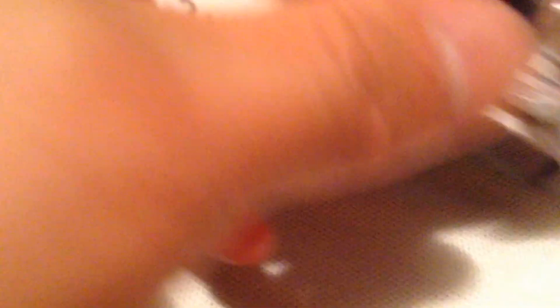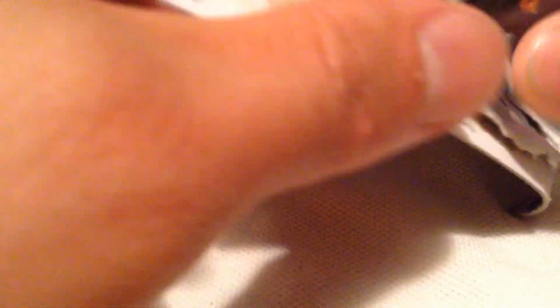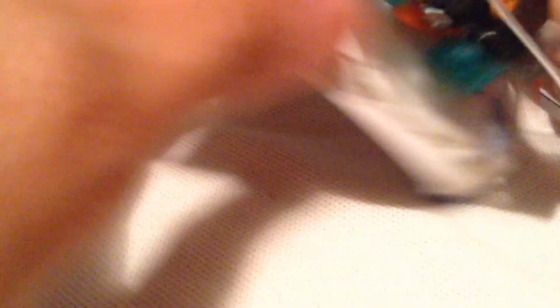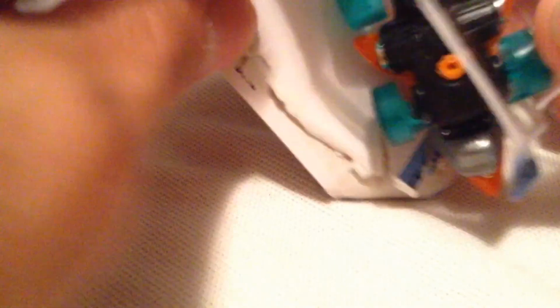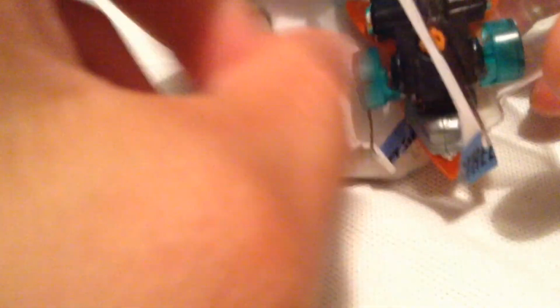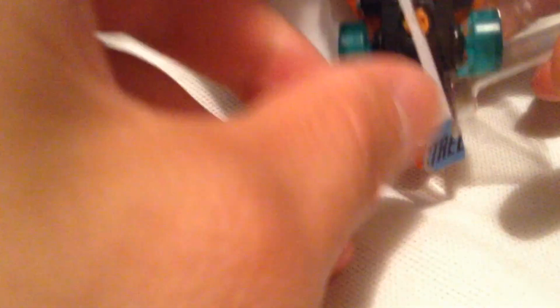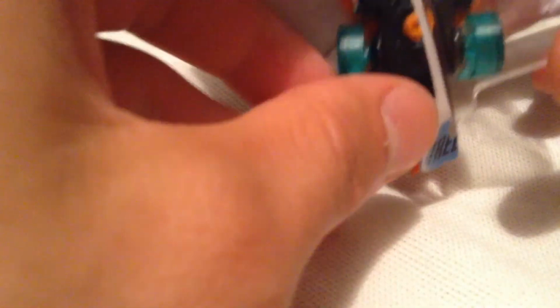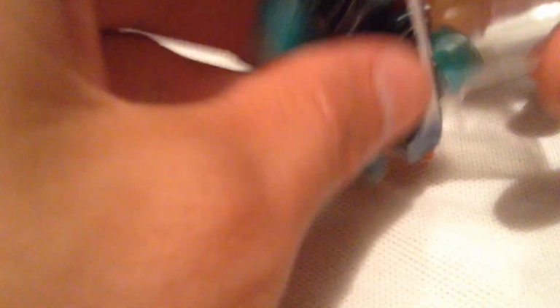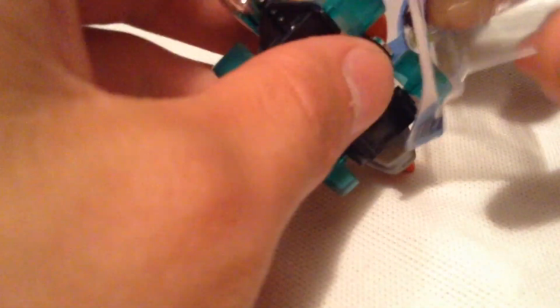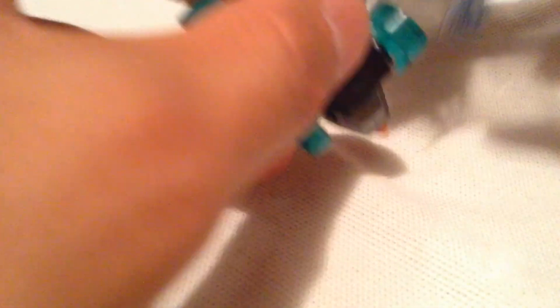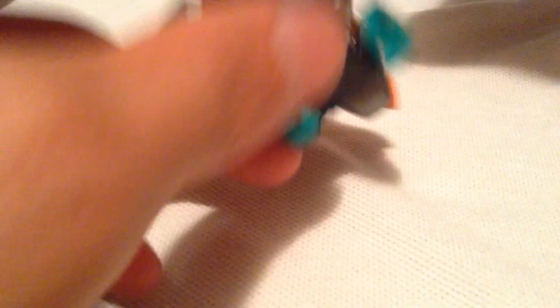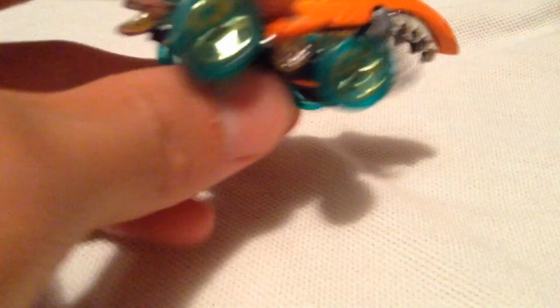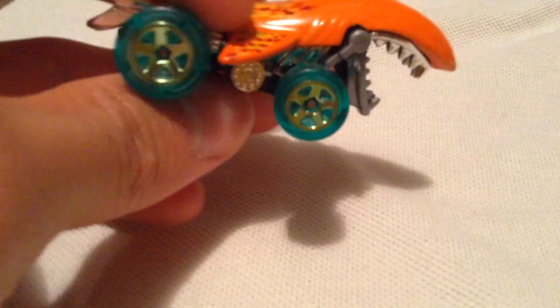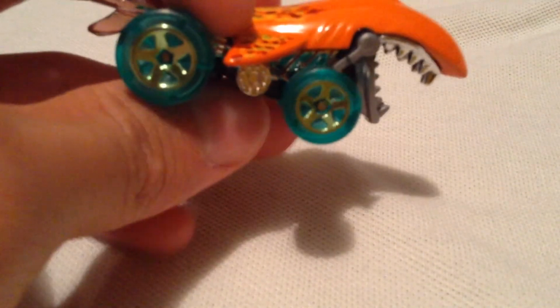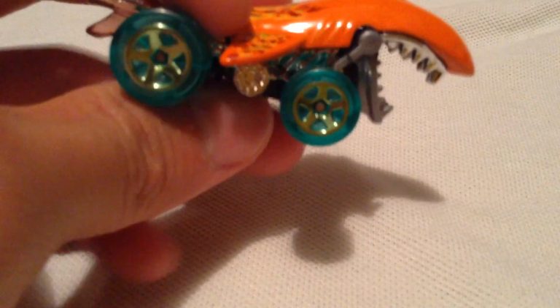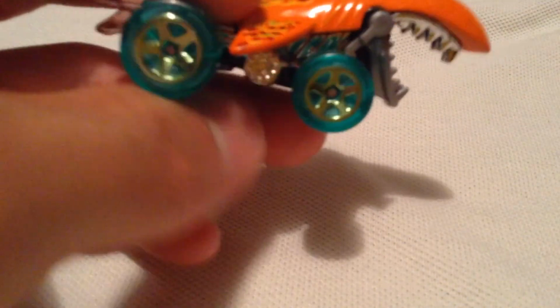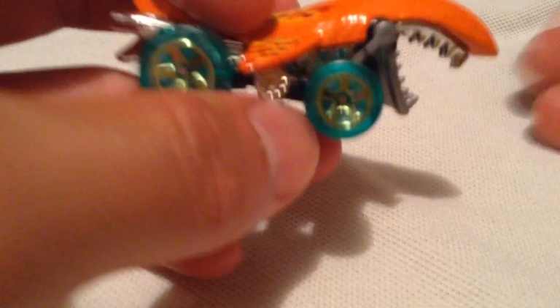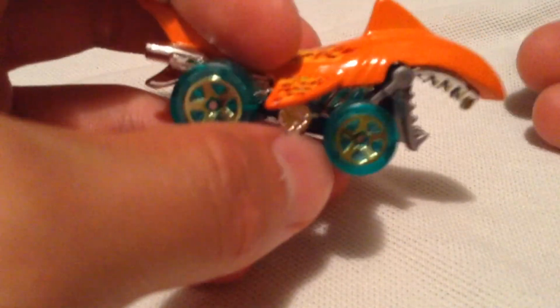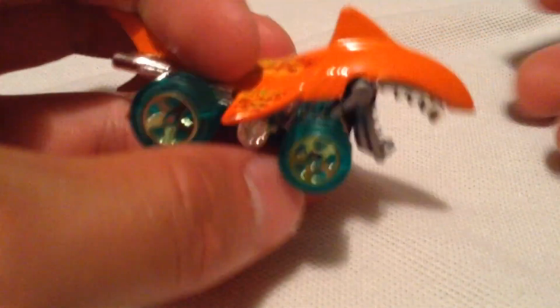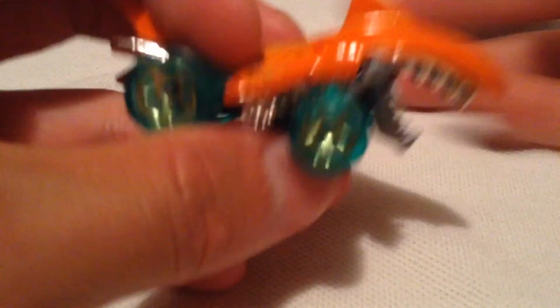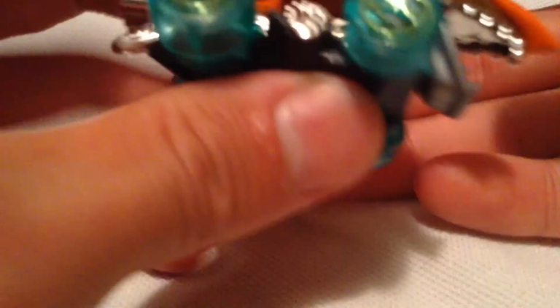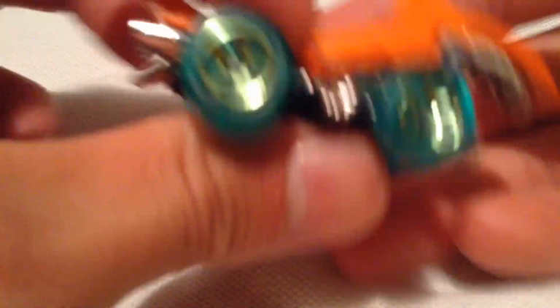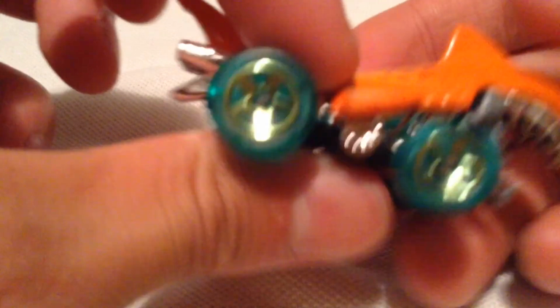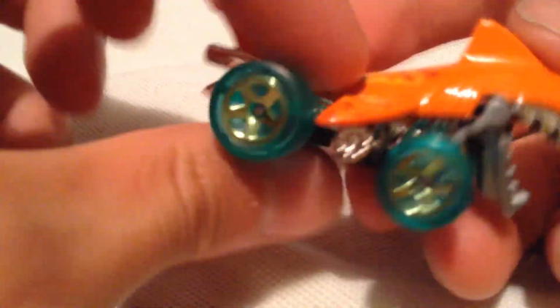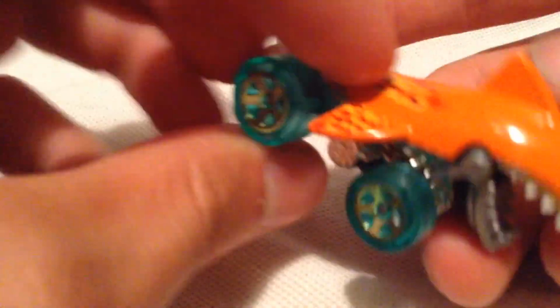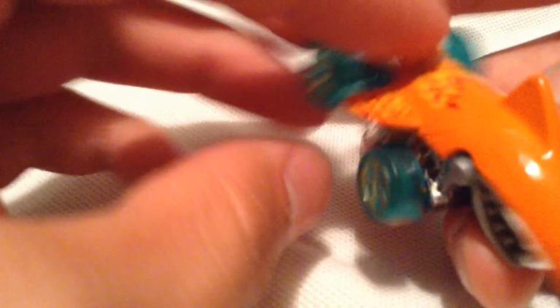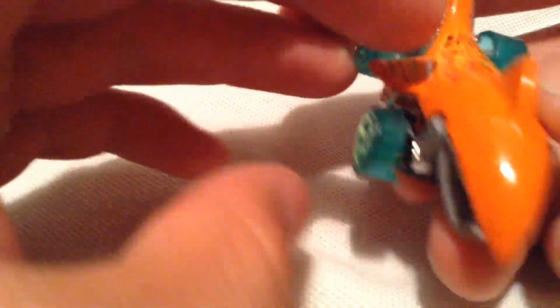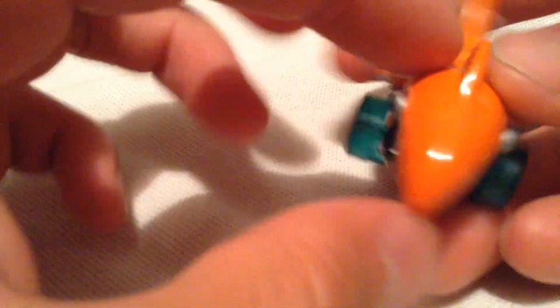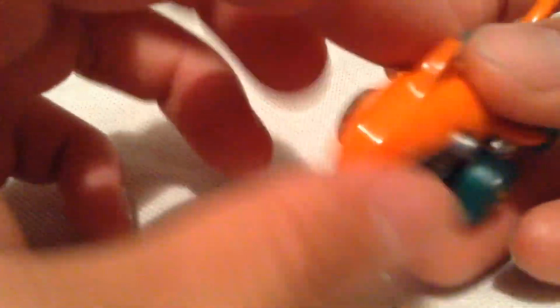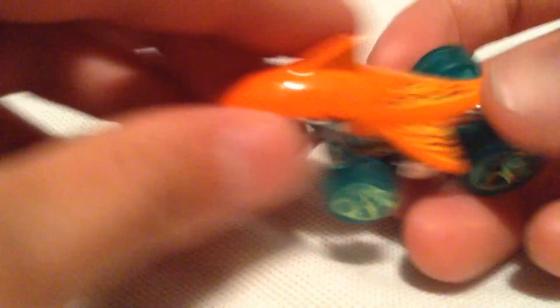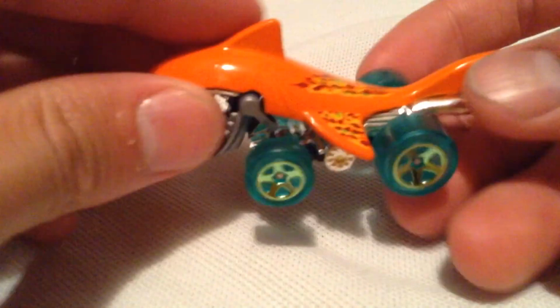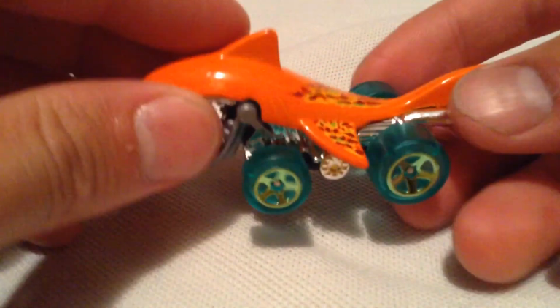So this is the second recolor. The first one is blue — I did review that one. Check out my channel if you want to see that one as well.